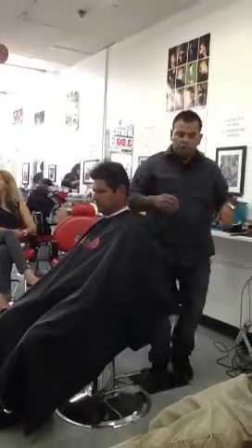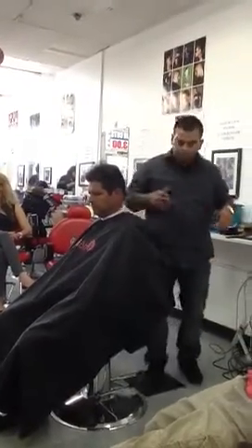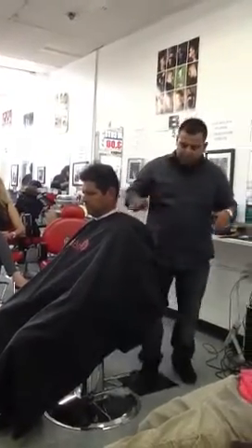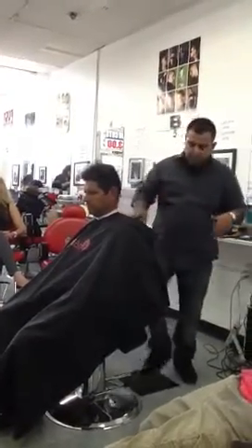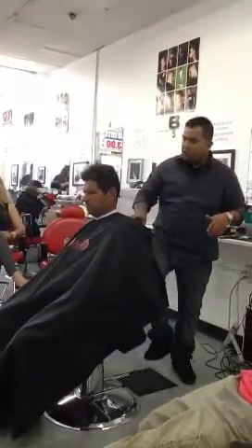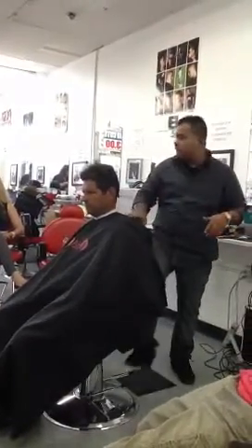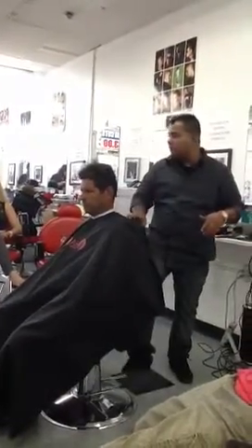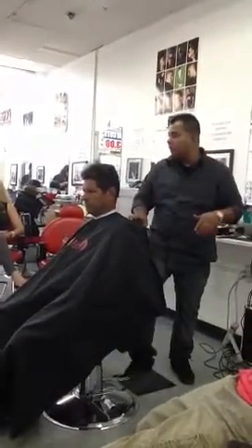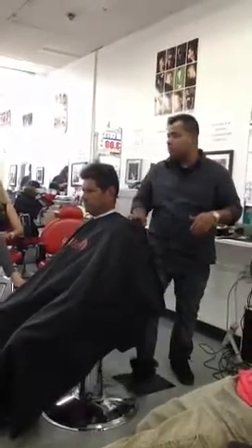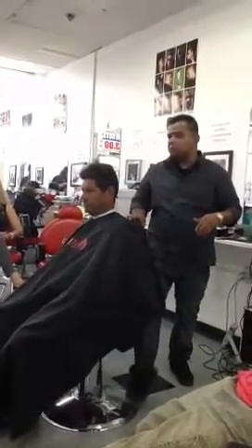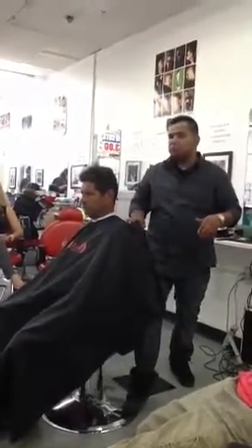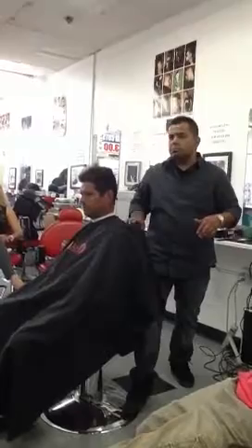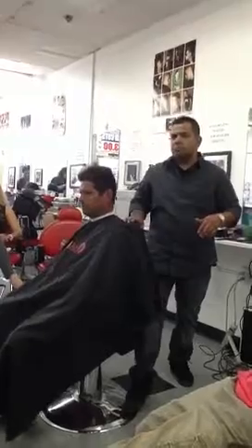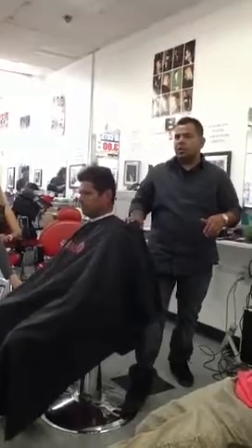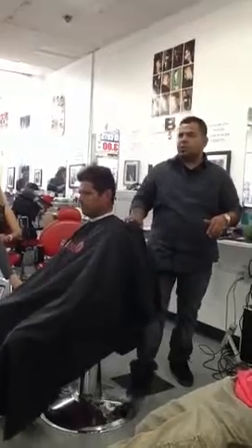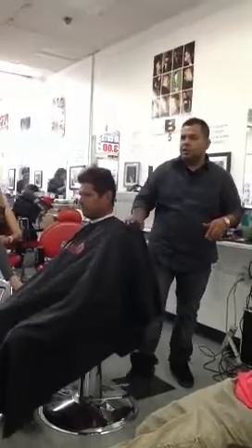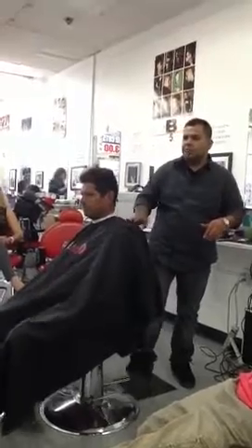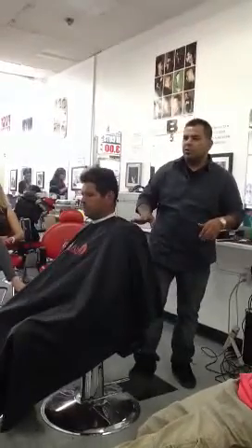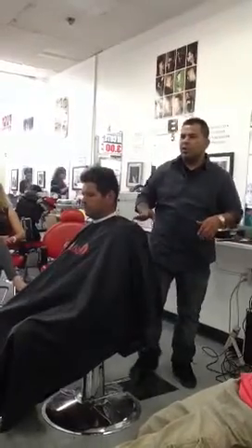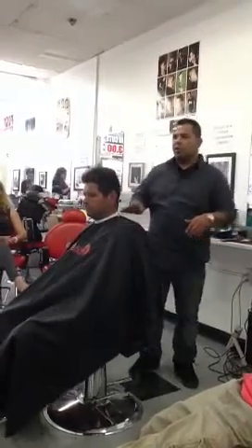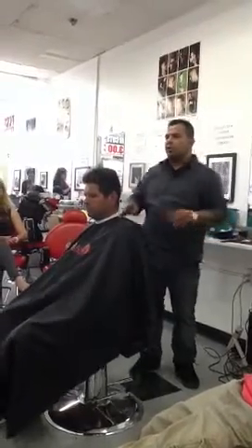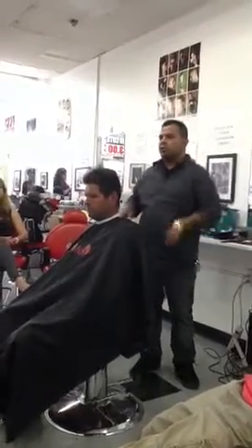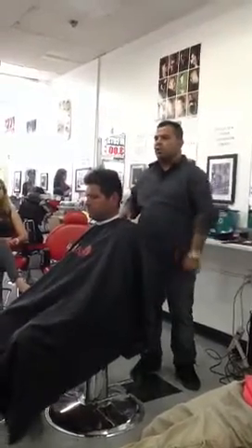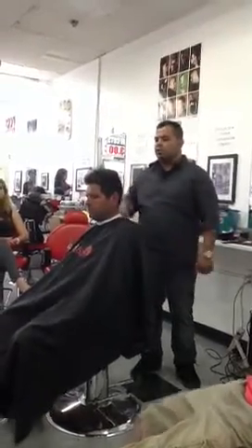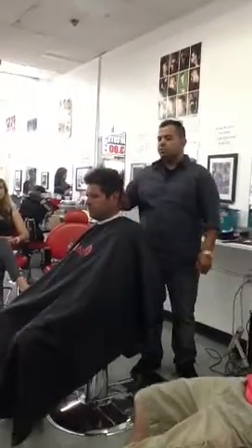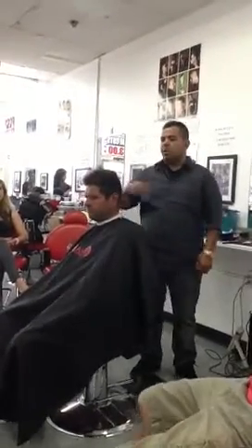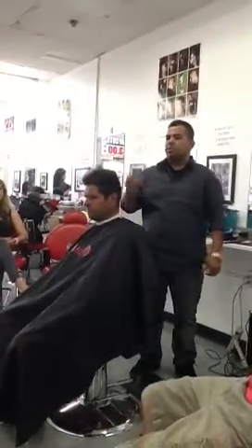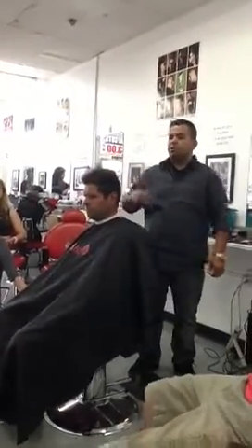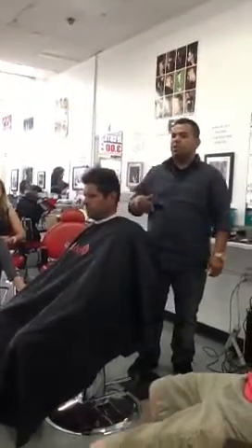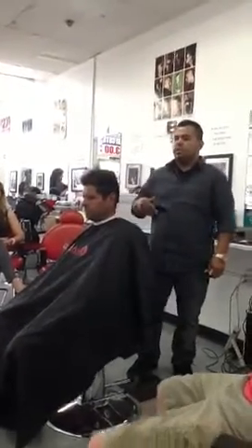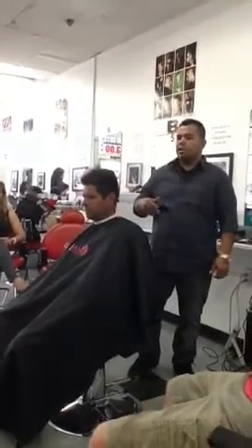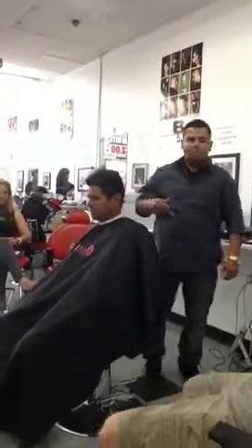You only have like 20 to 30 minutes for the whole haircut, so I'm going to do it the way I would be doing it at a barbershop.